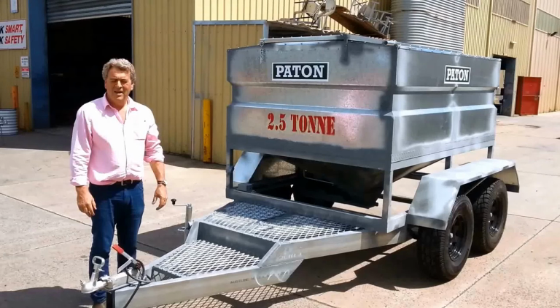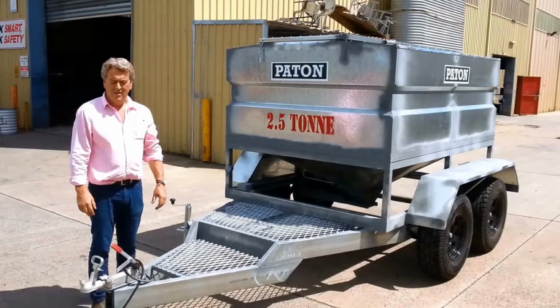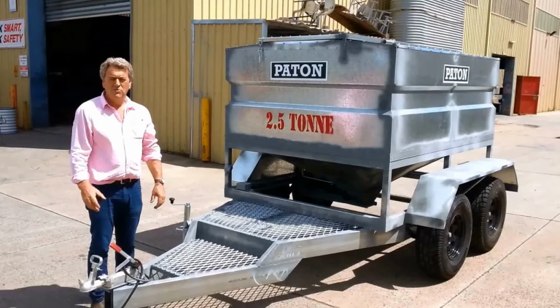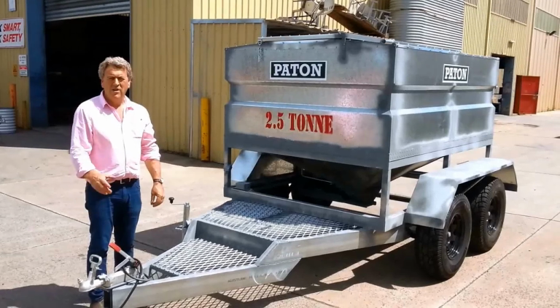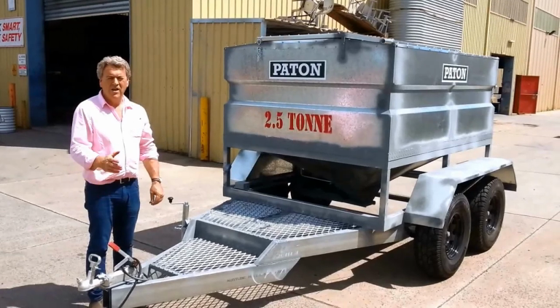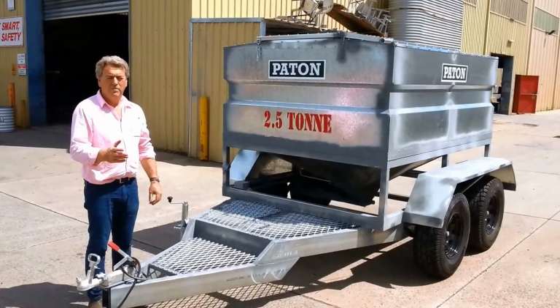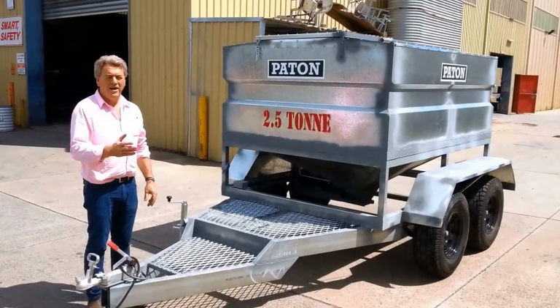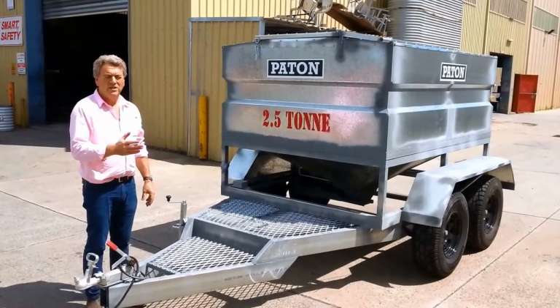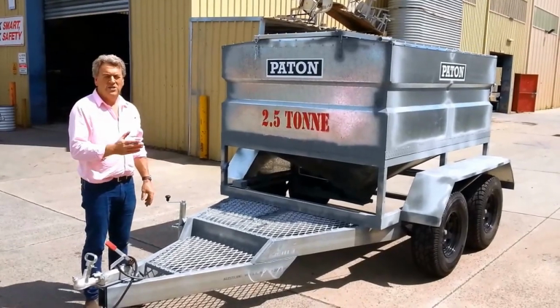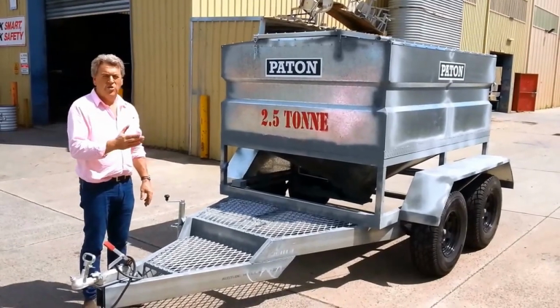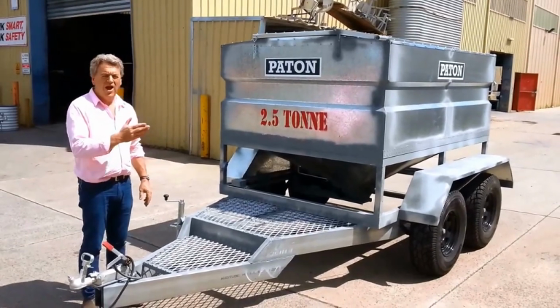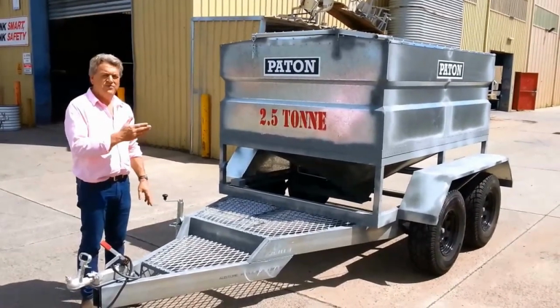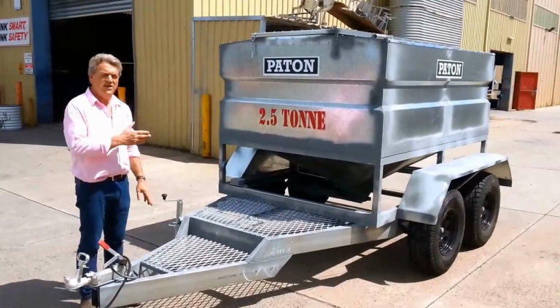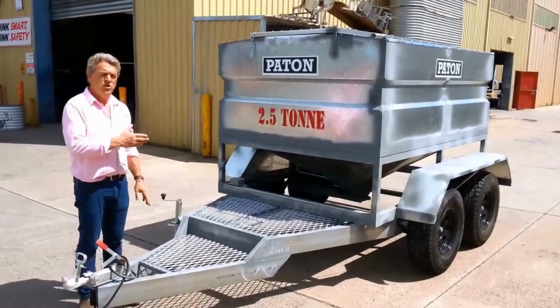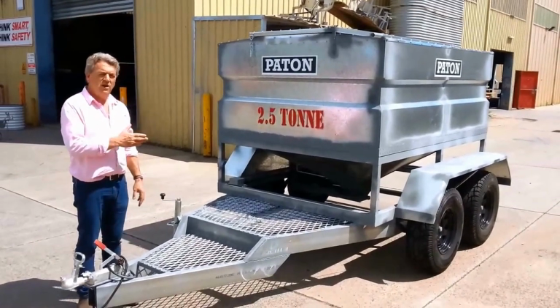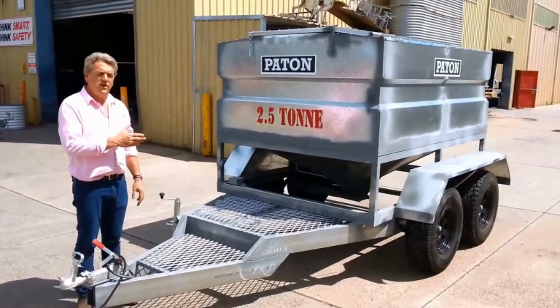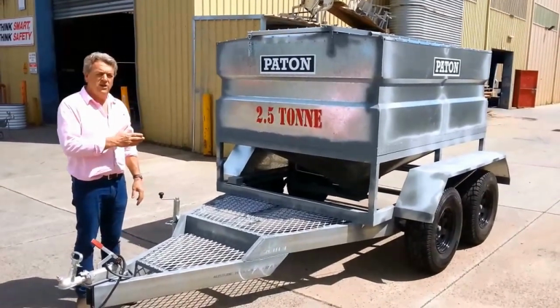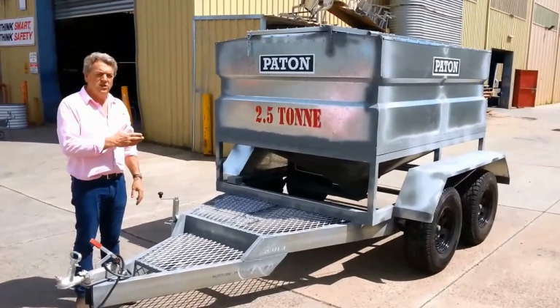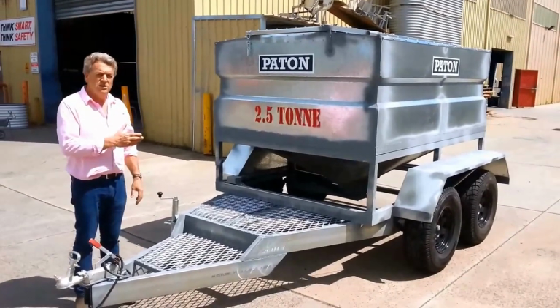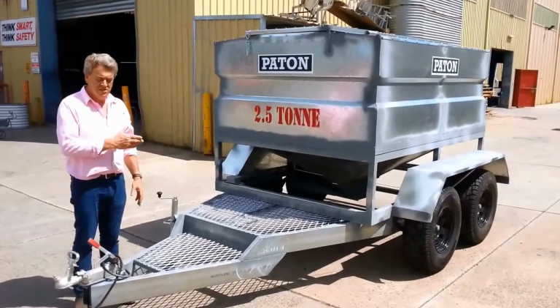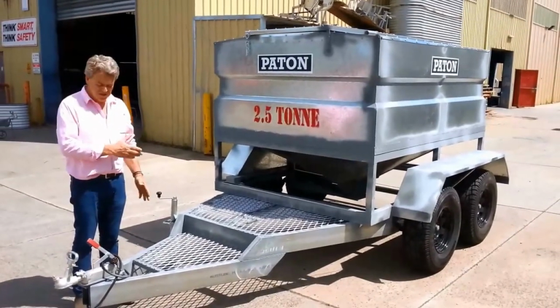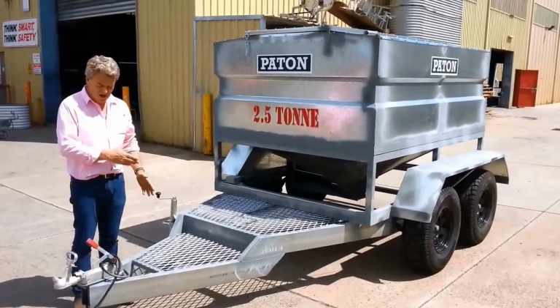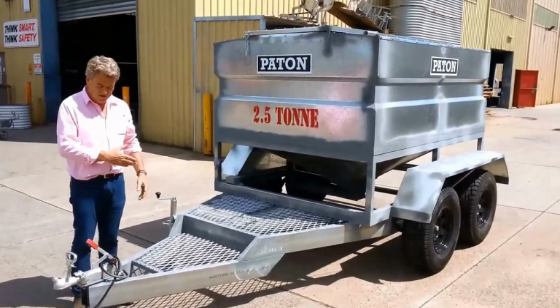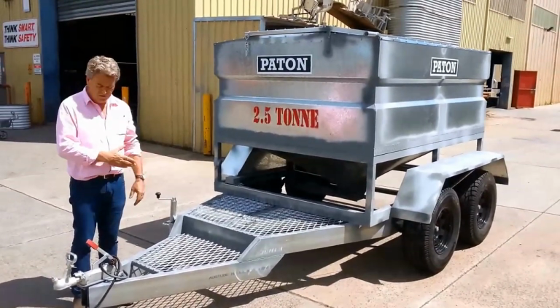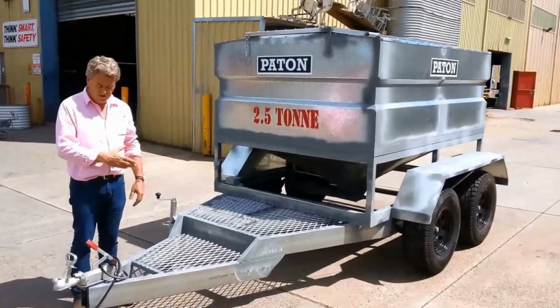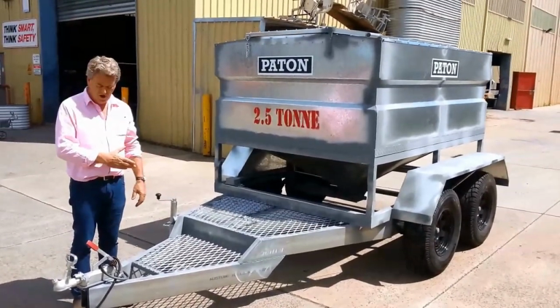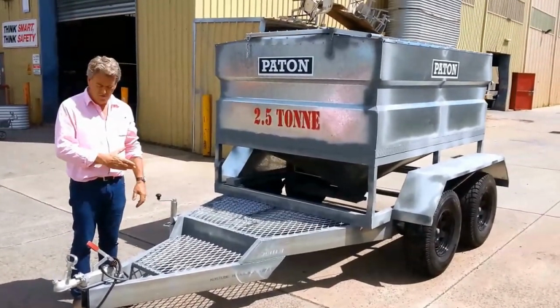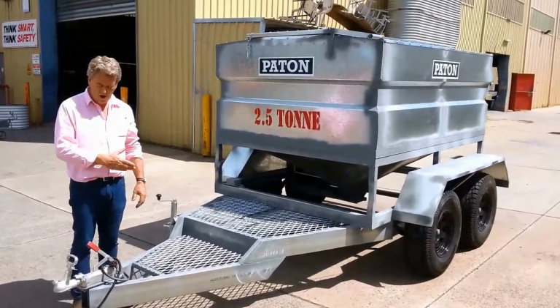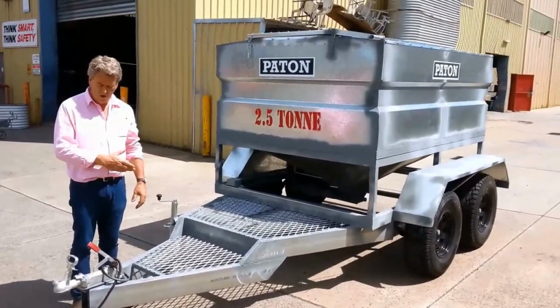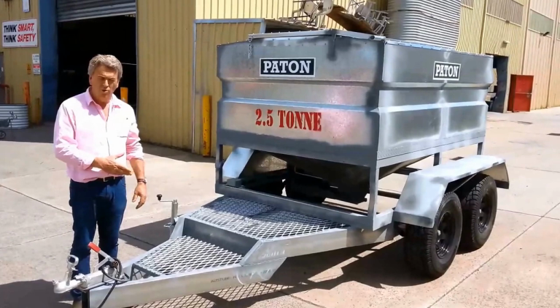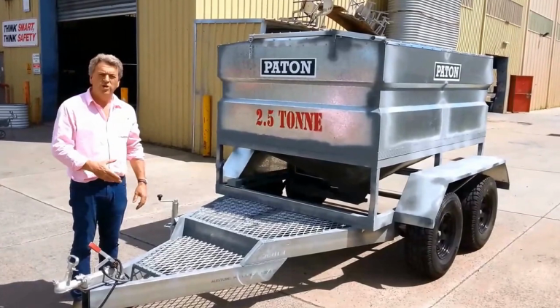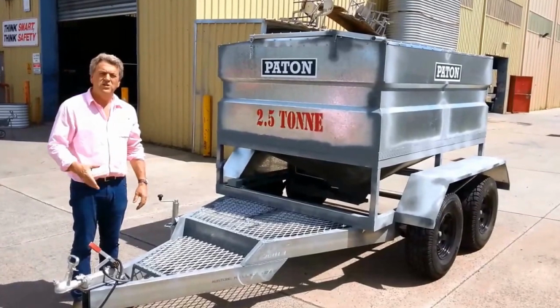This is one of the patent two and a half tonne trial feeding units. These are designed to be towed behind your ute.